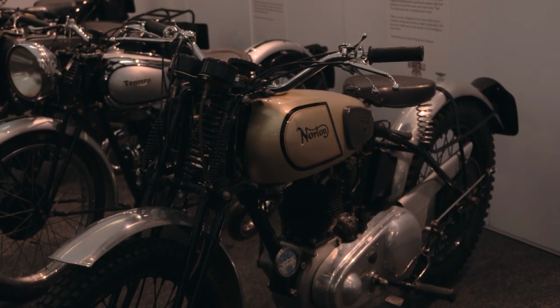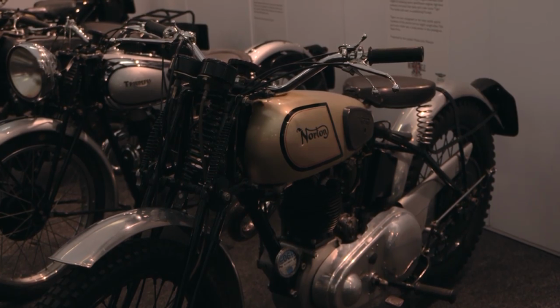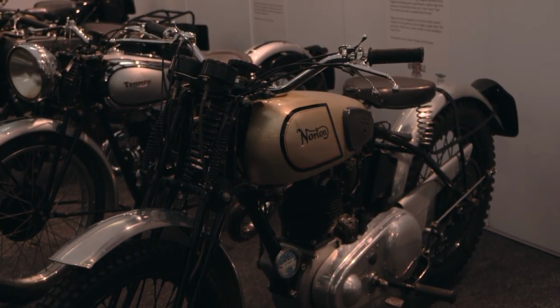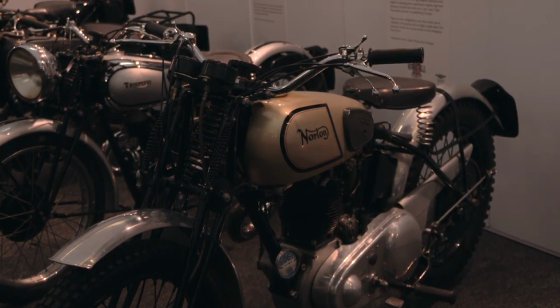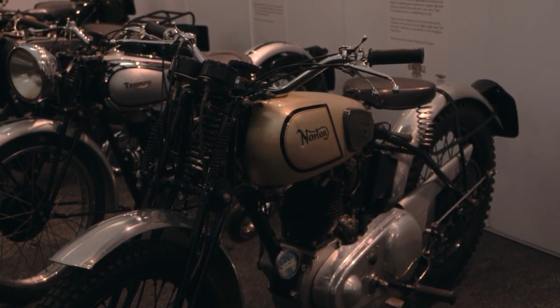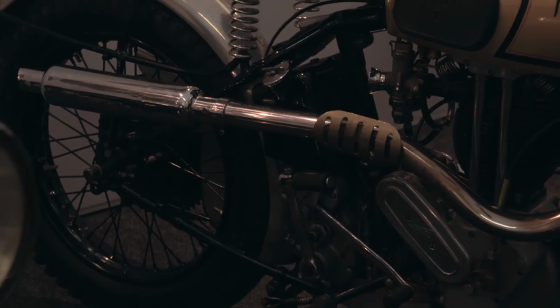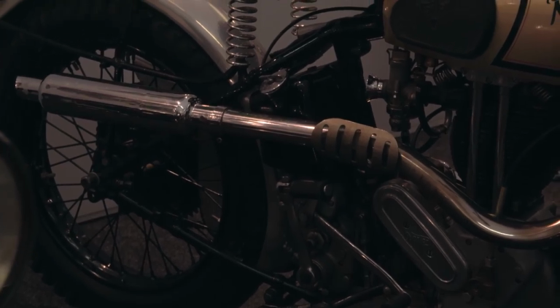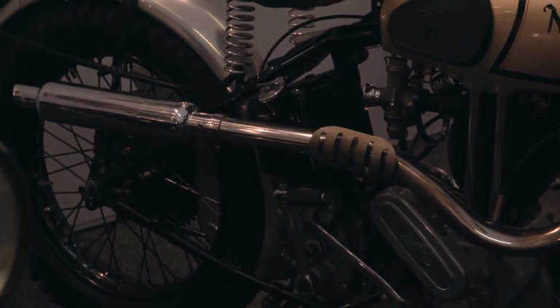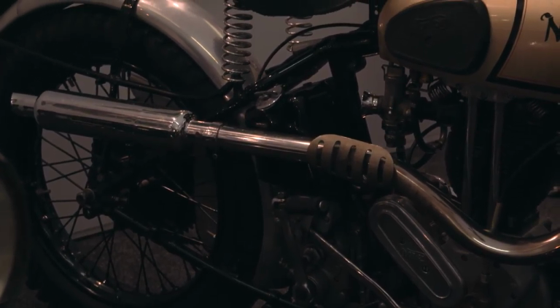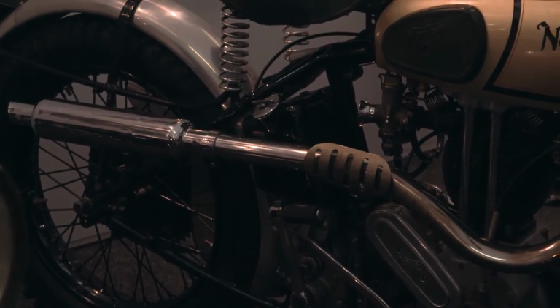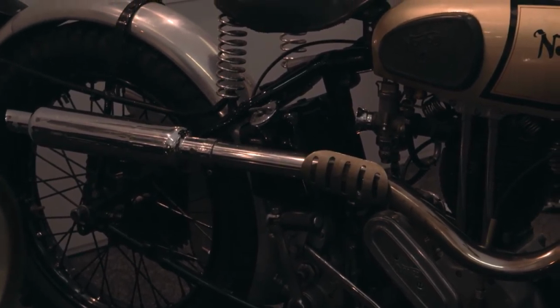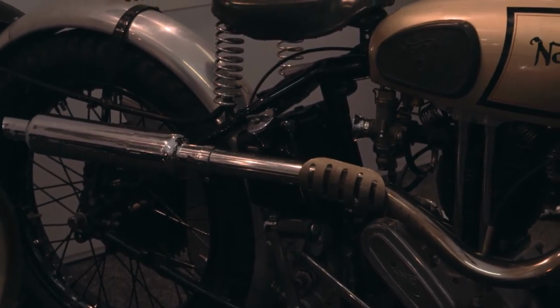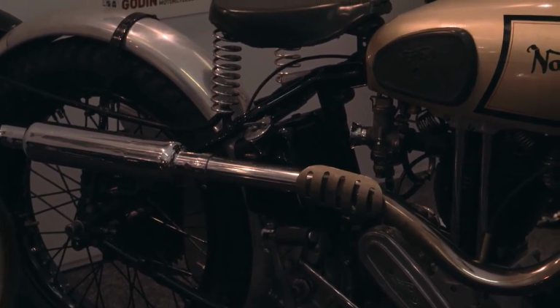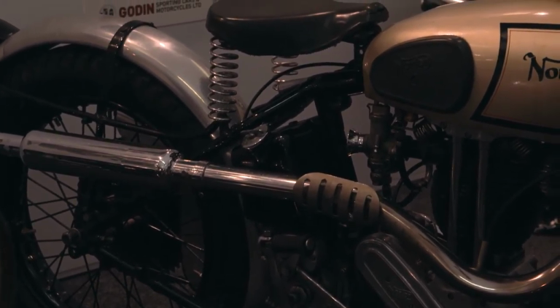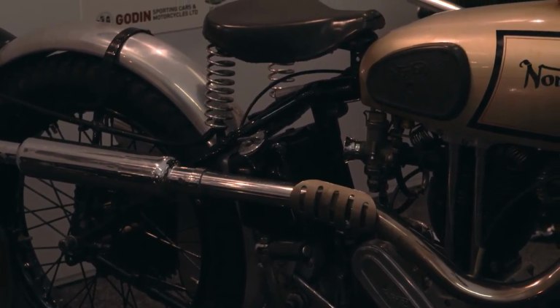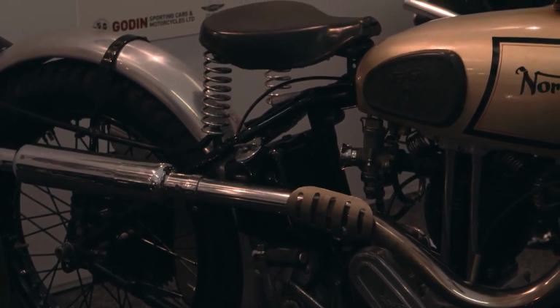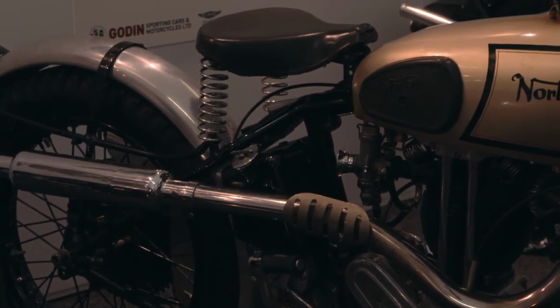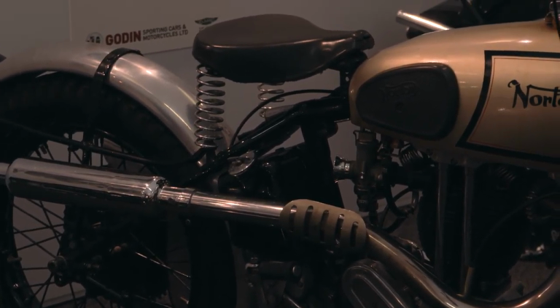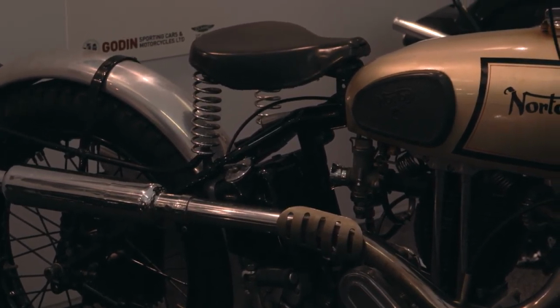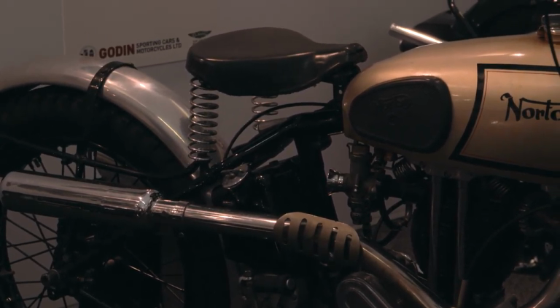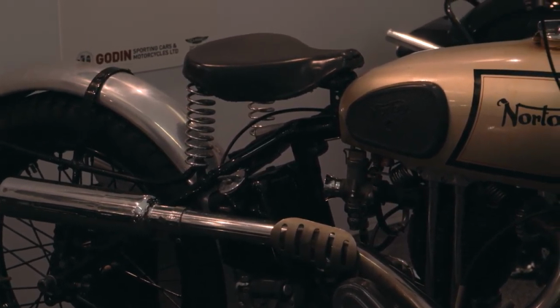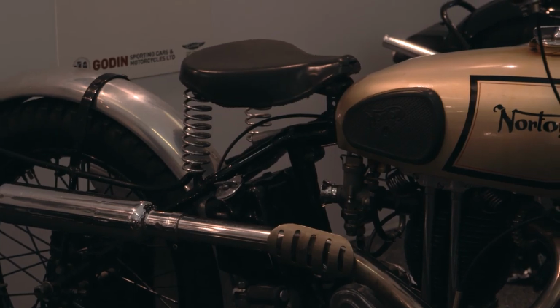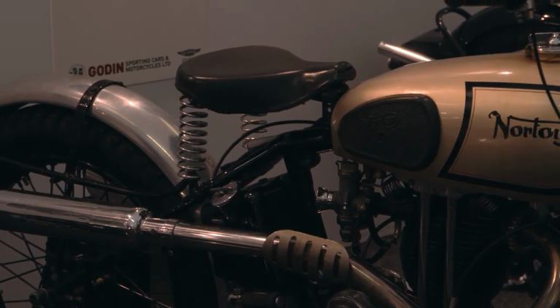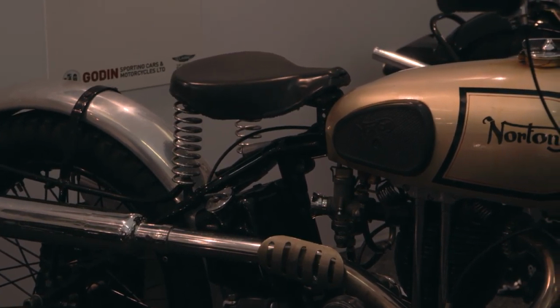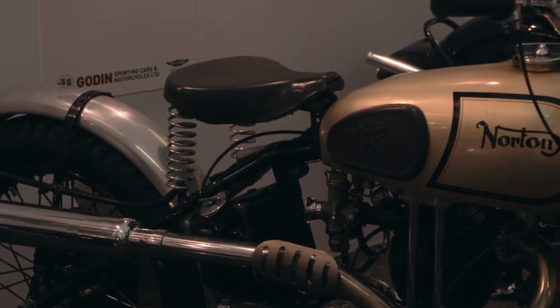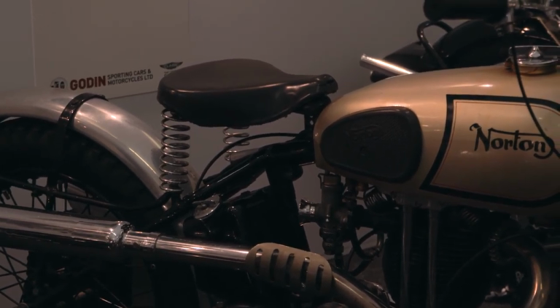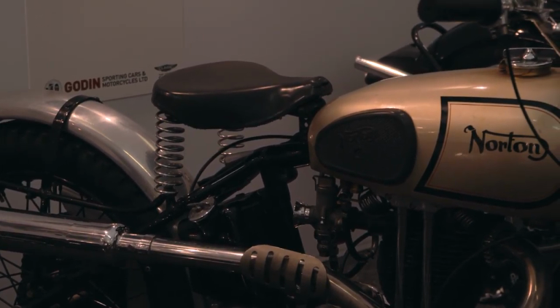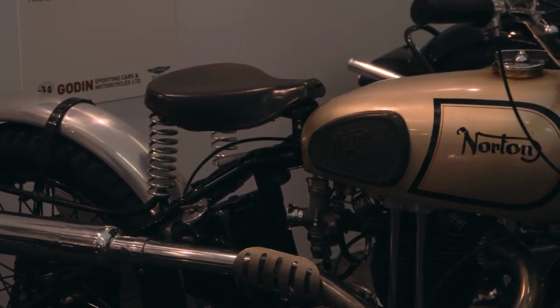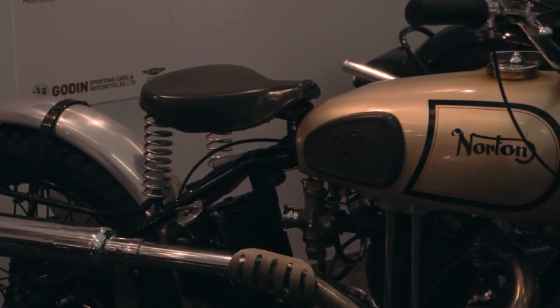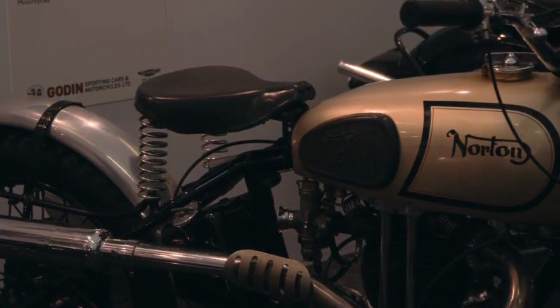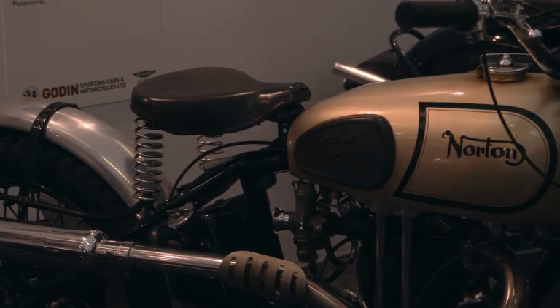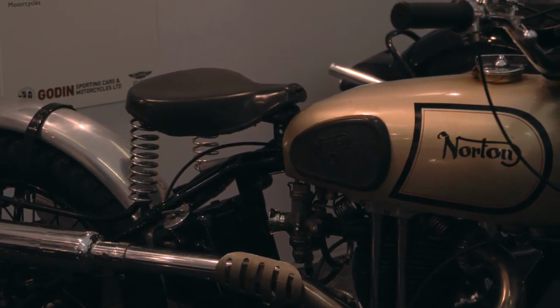Very nice bike. And the value of that being sold here today? I would think they're worth between eight and twelve thousand pounds — it's that kind of market for them.